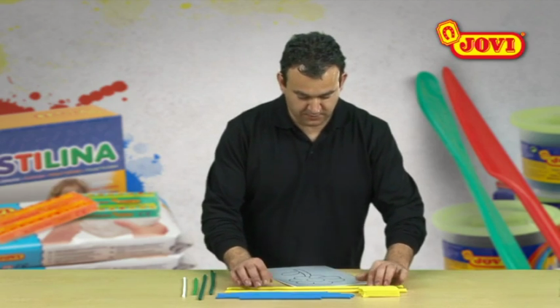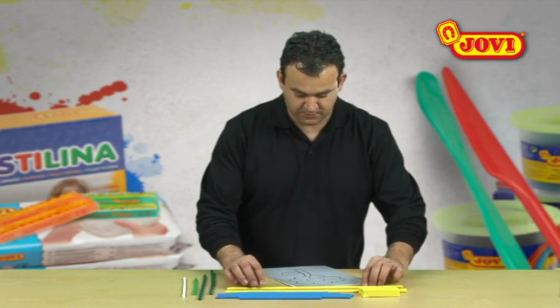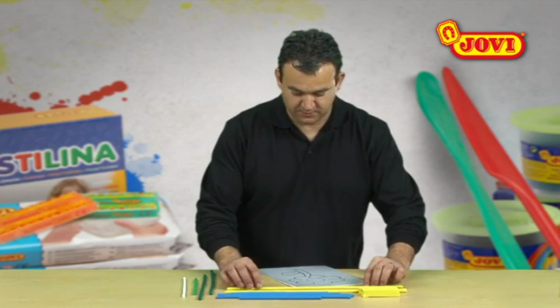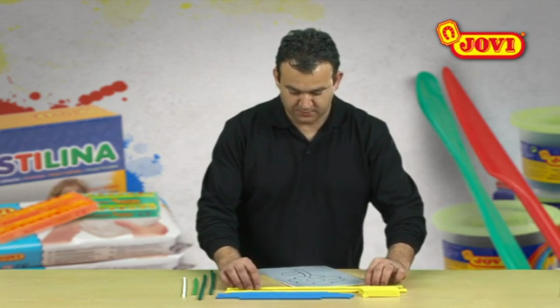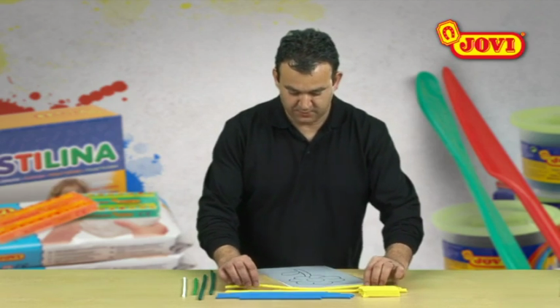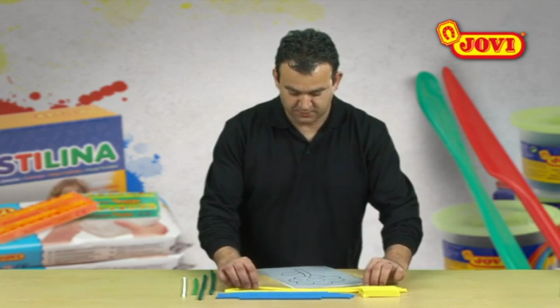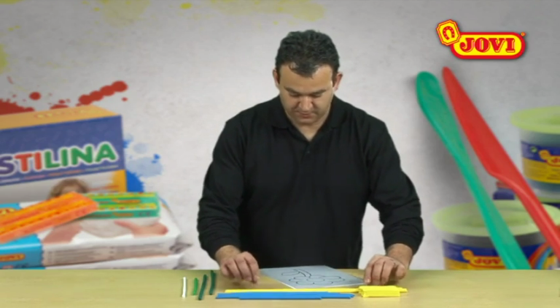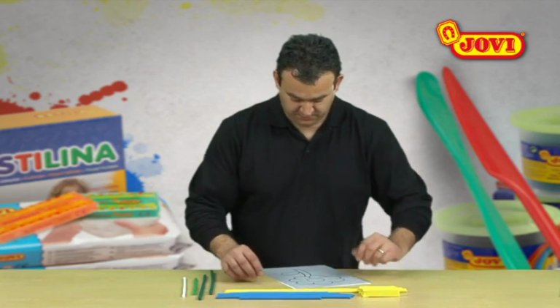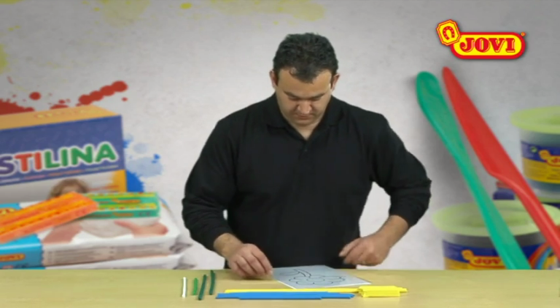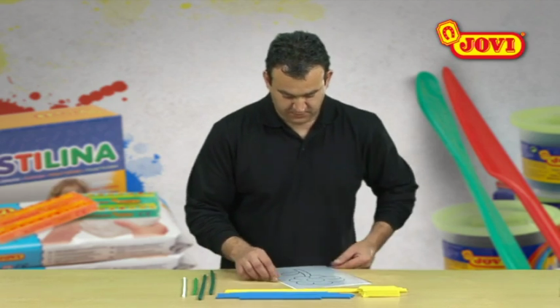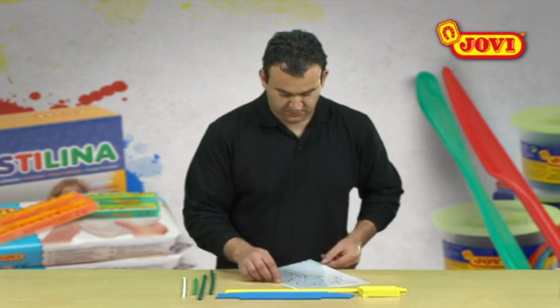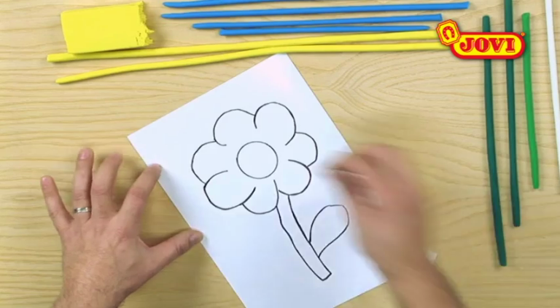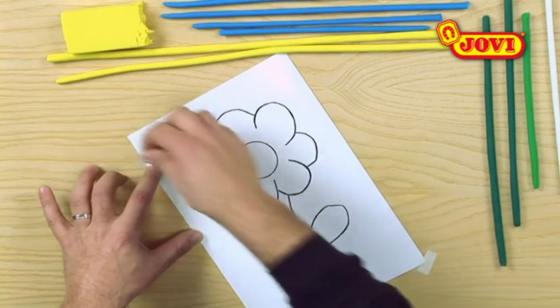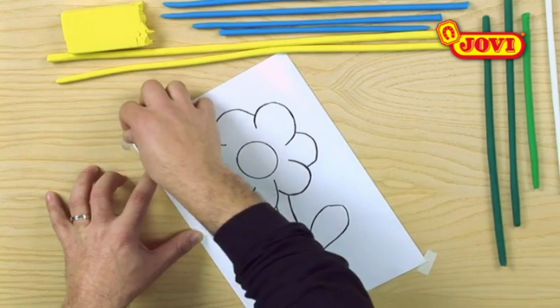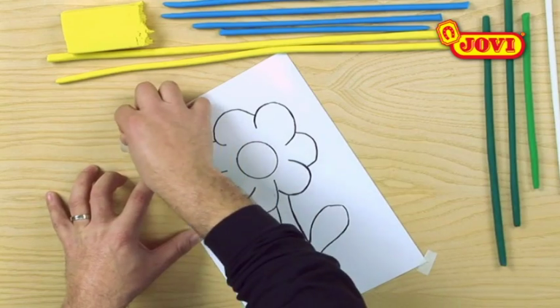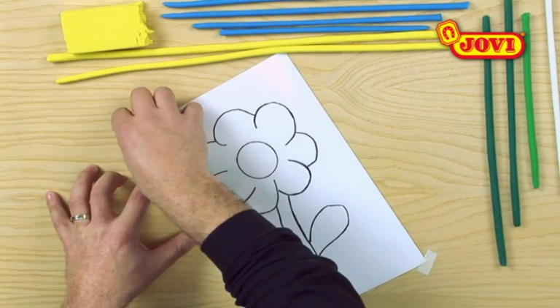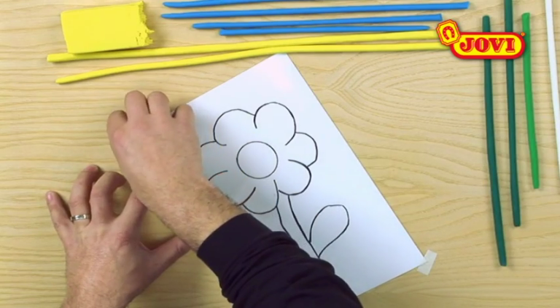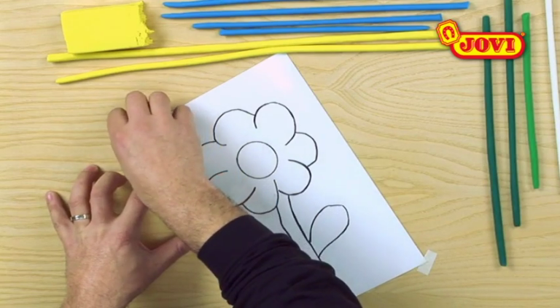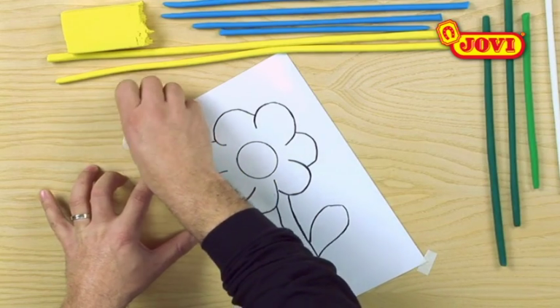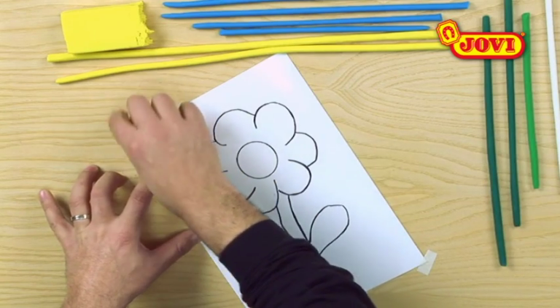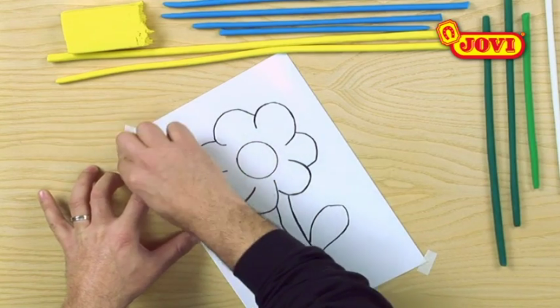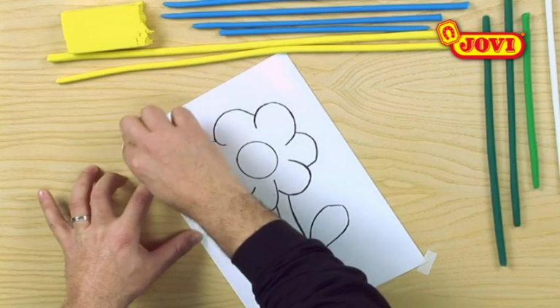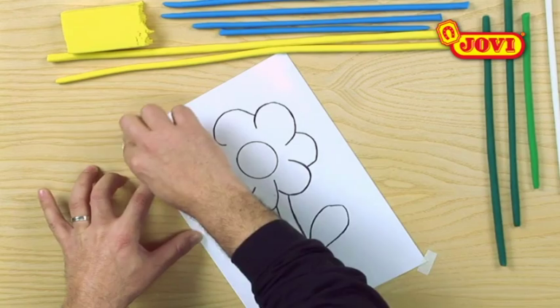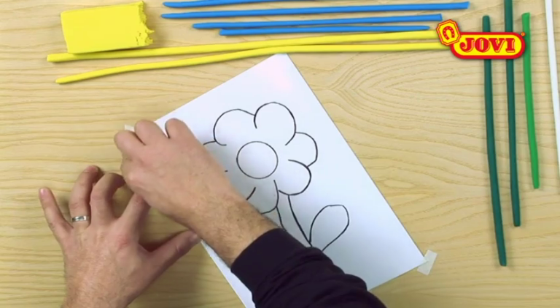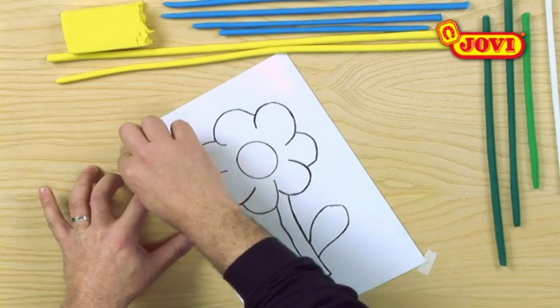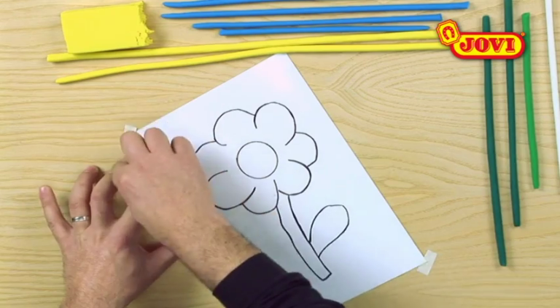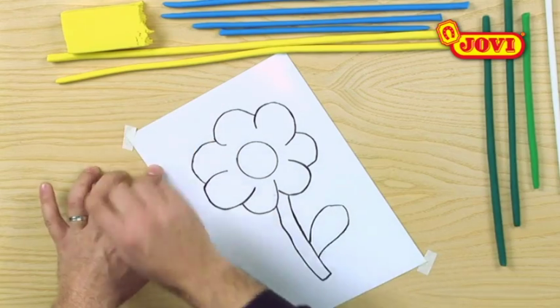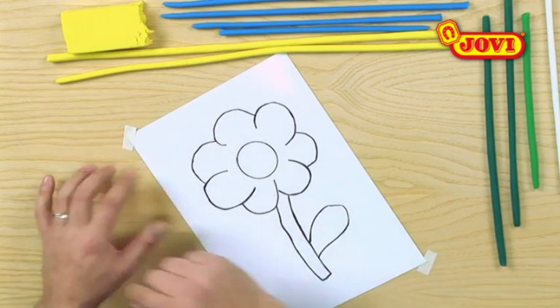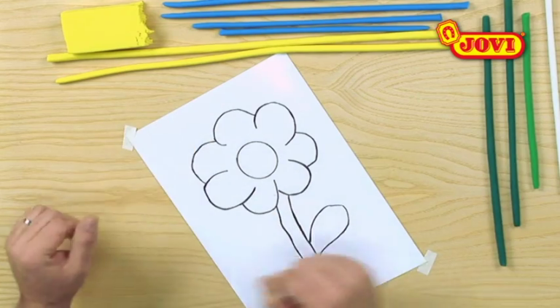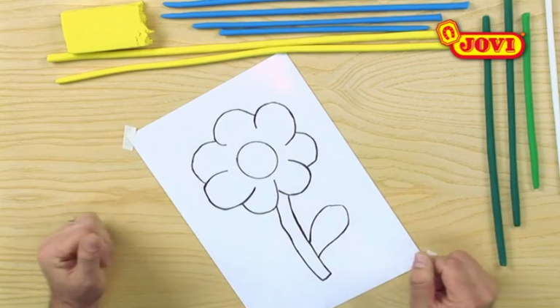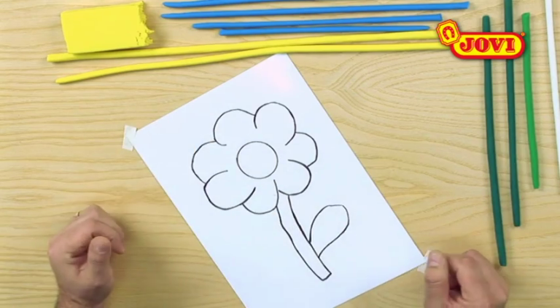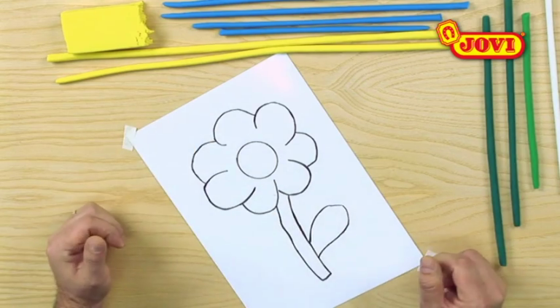Next, we place the acetate sheet over the flower stencil and use sticky tape to fix it to the table.